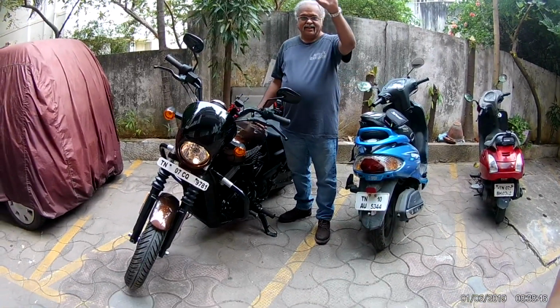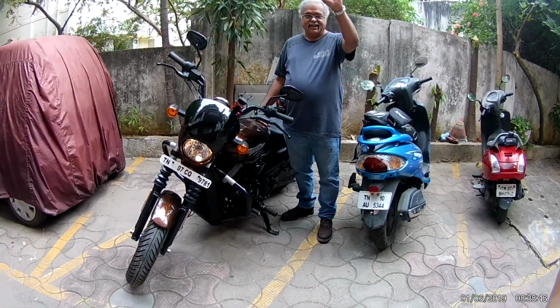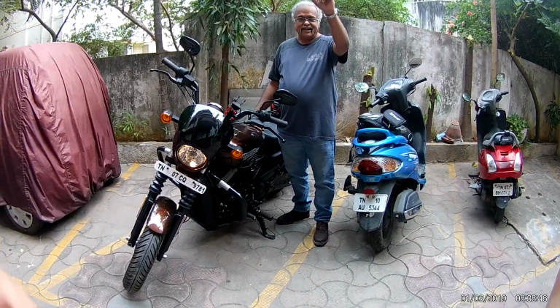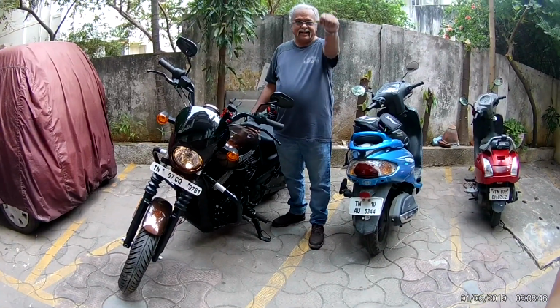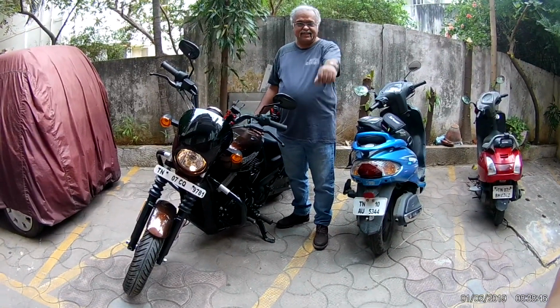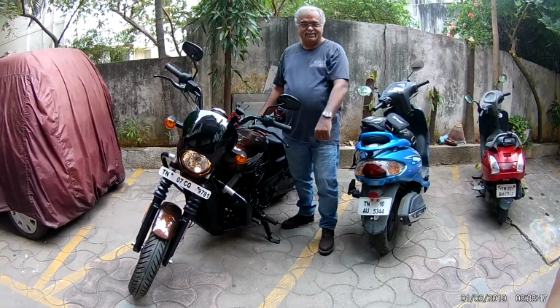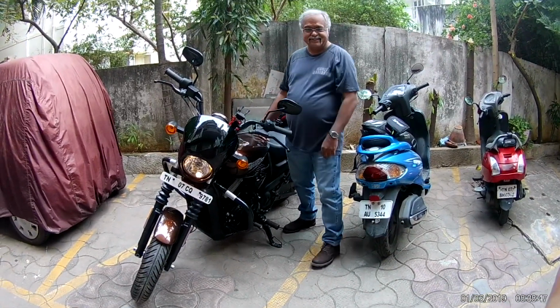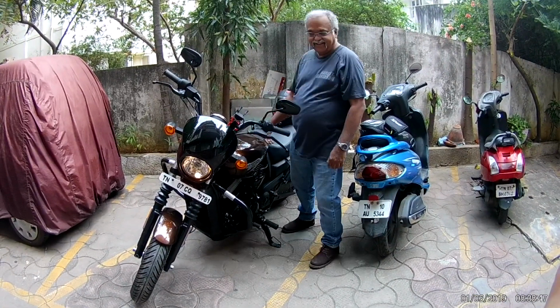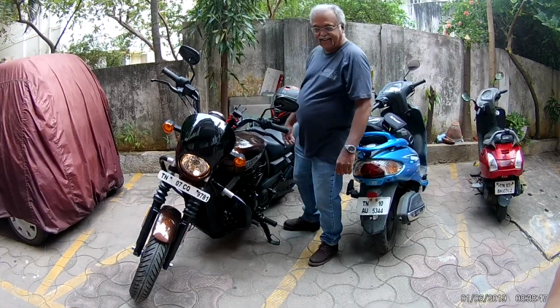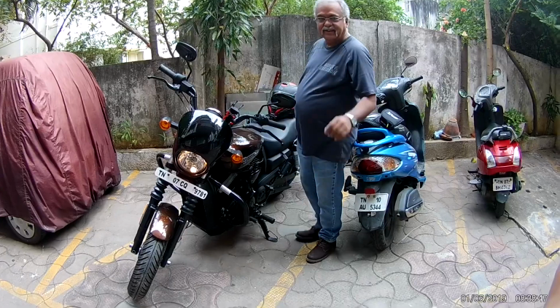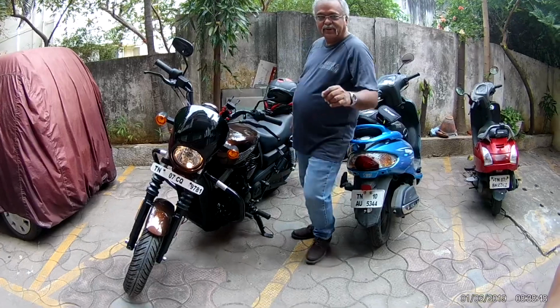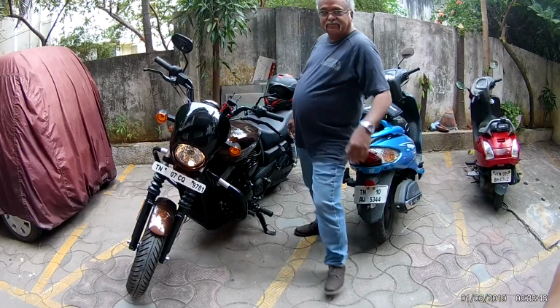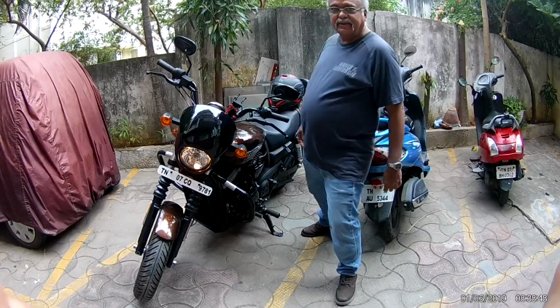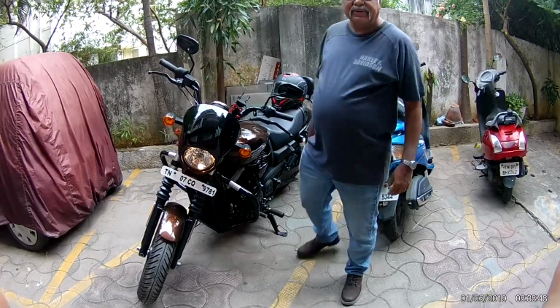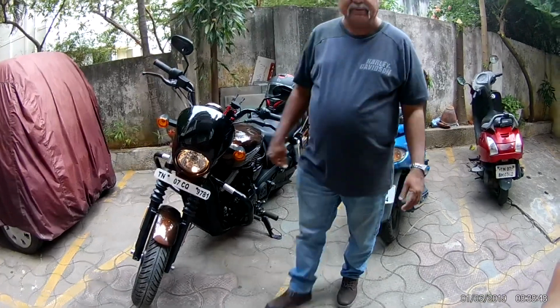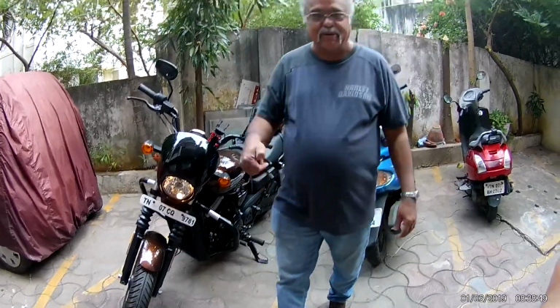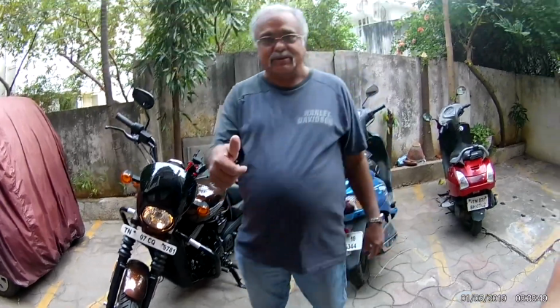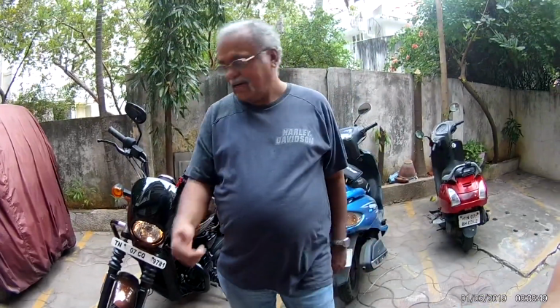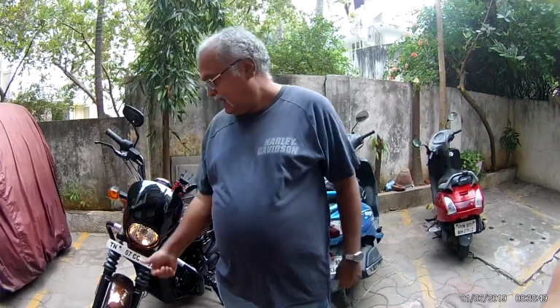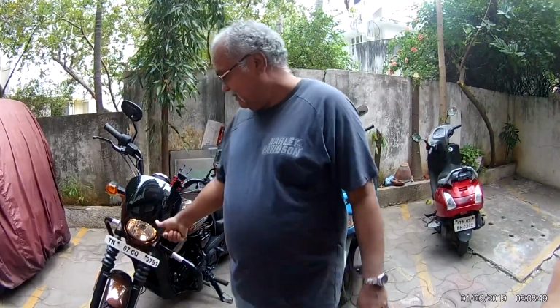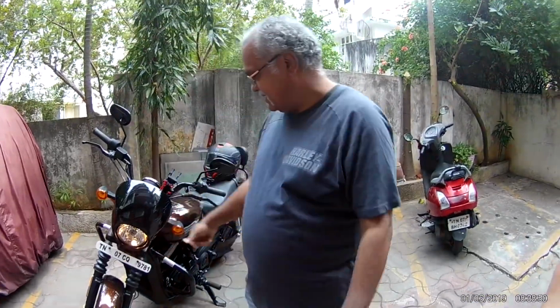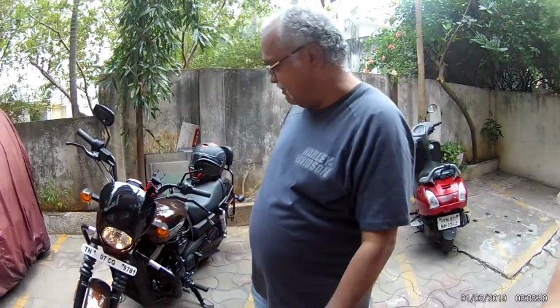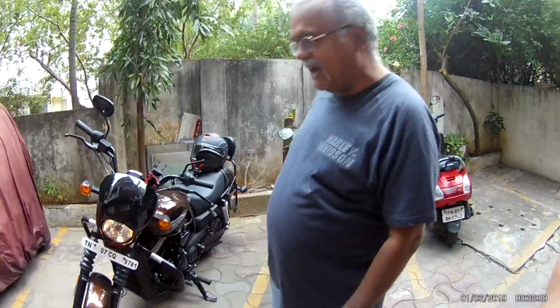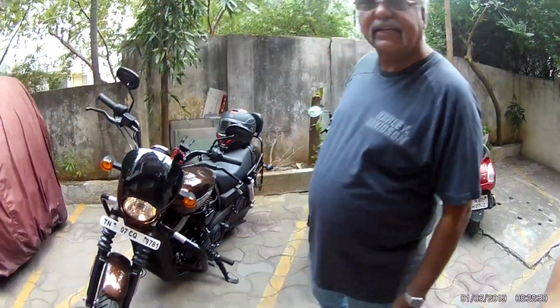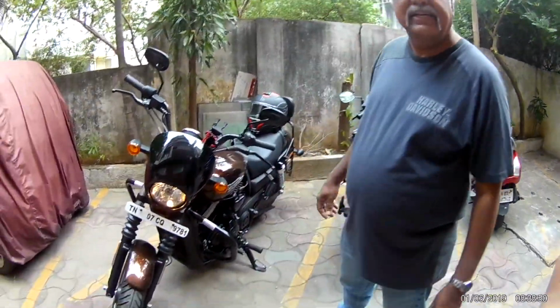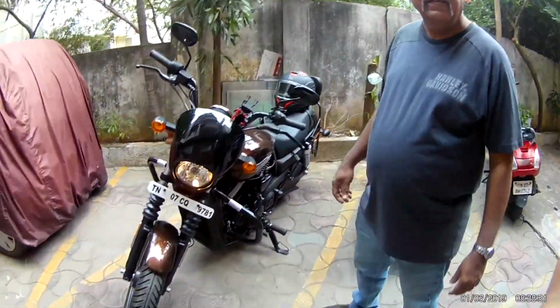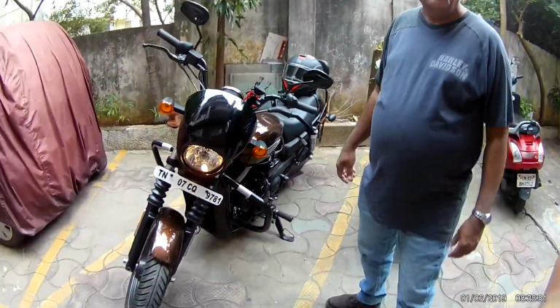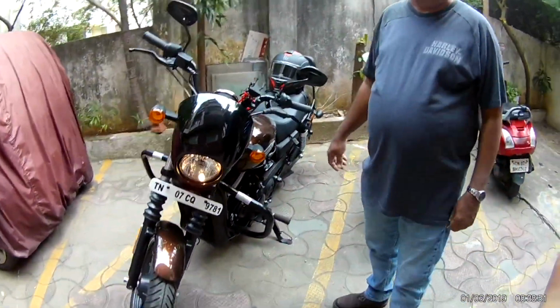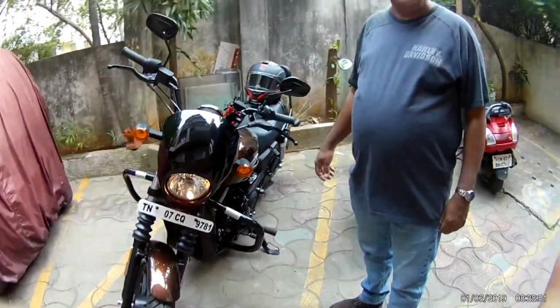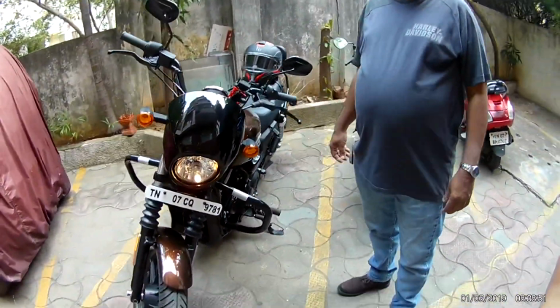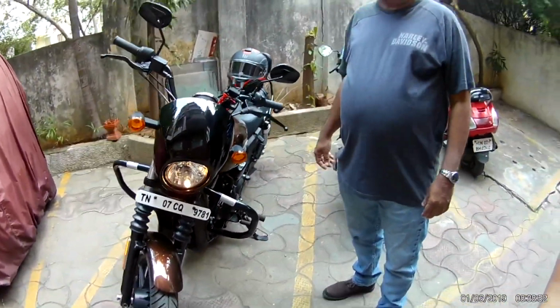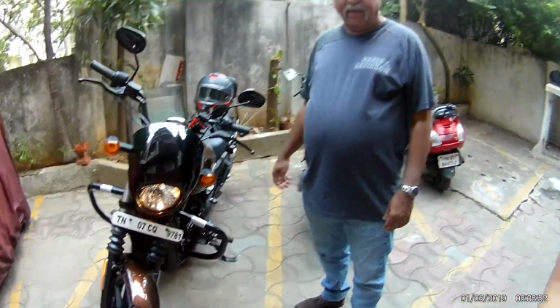Hi guys, today's video is about Harley Davidson bike and the heat problem.